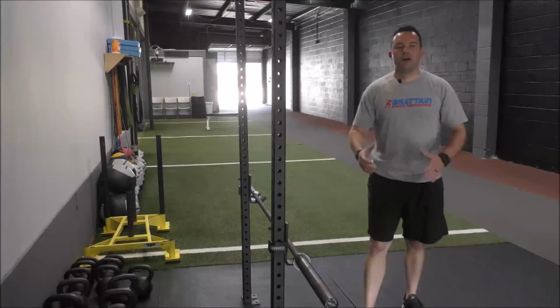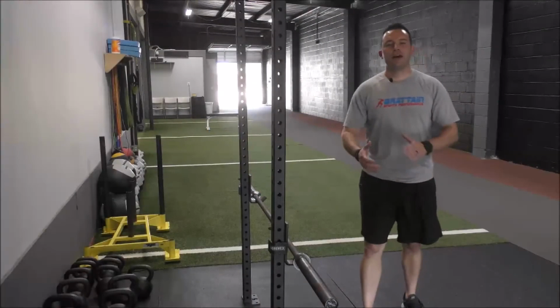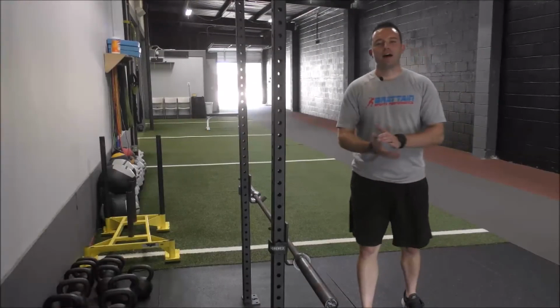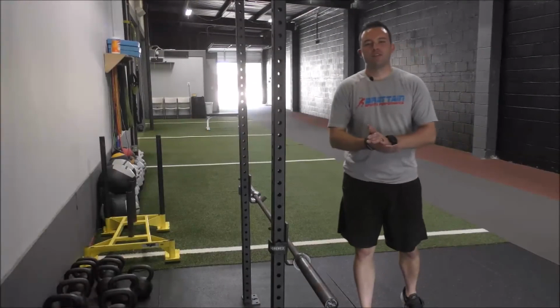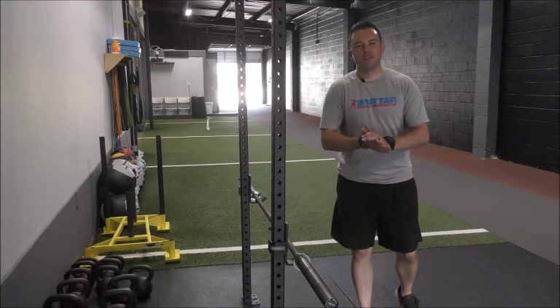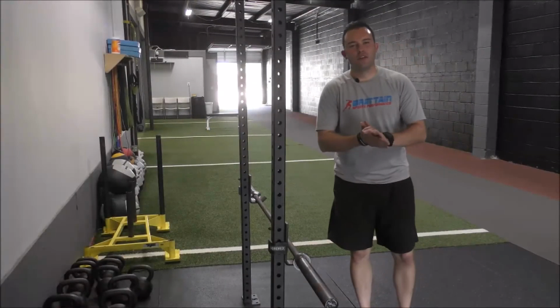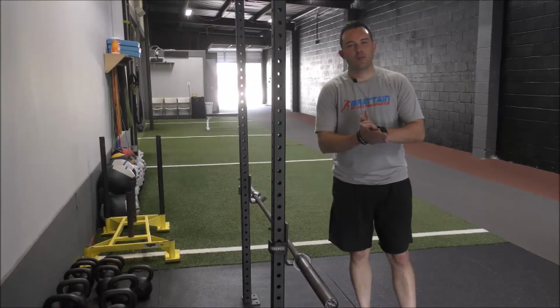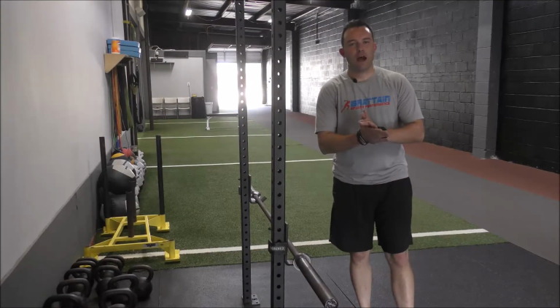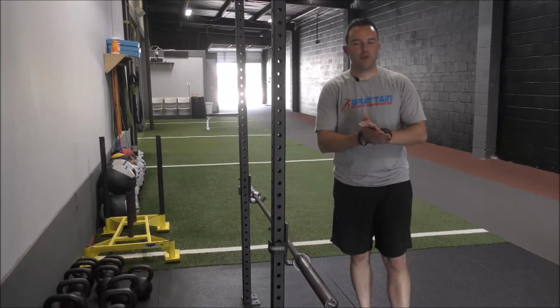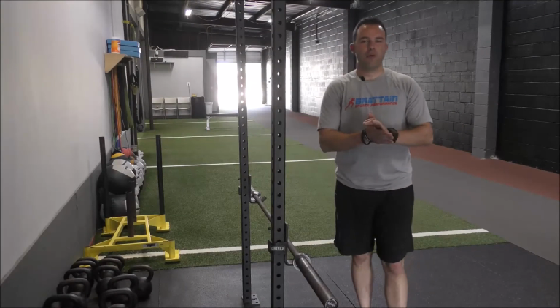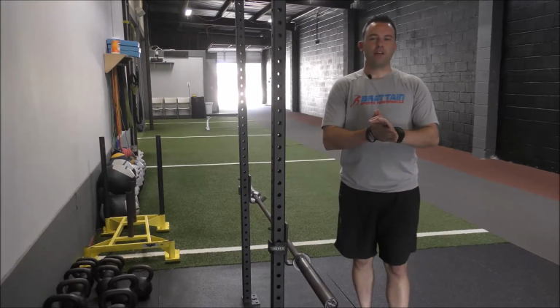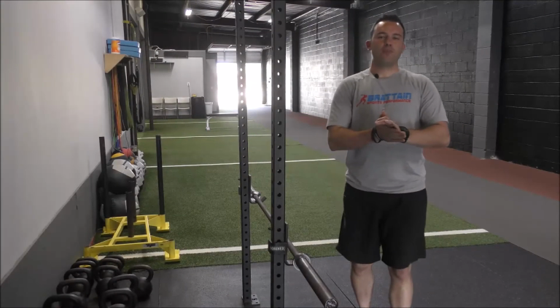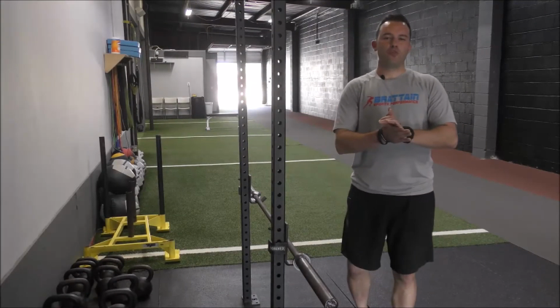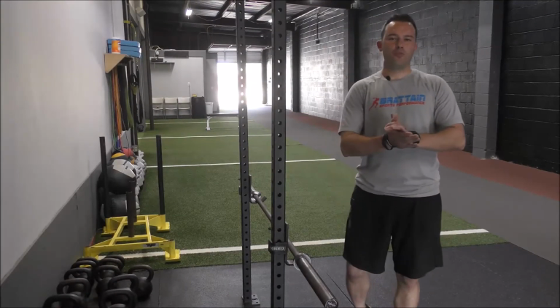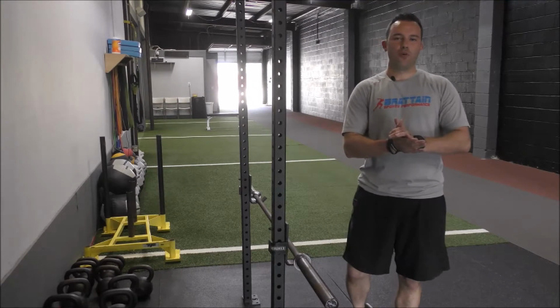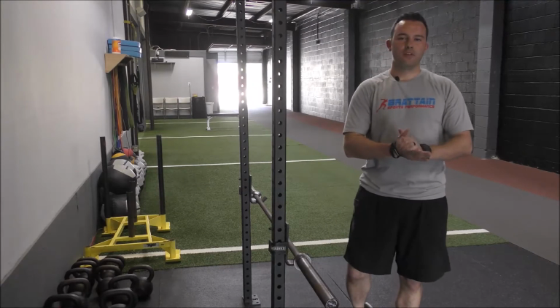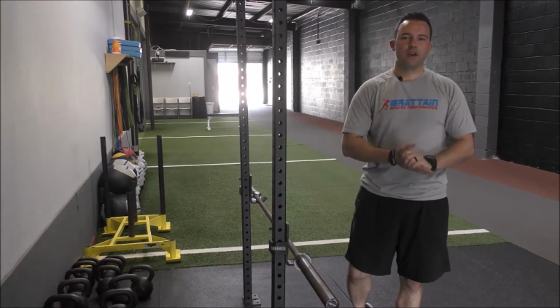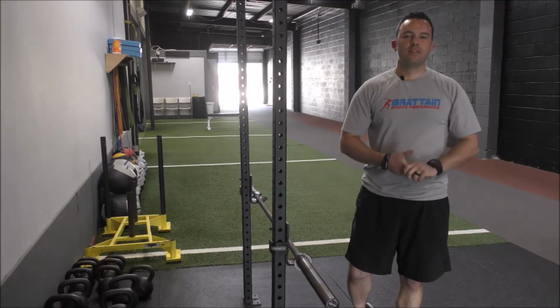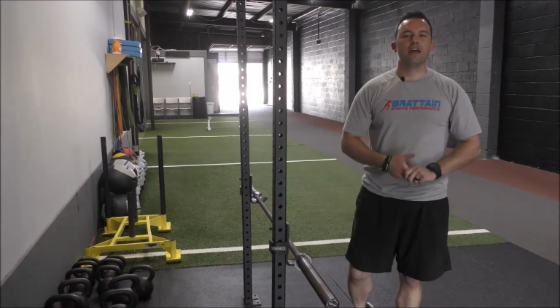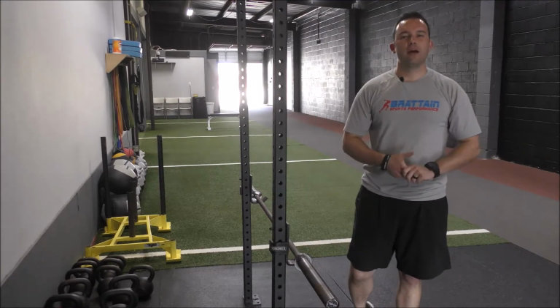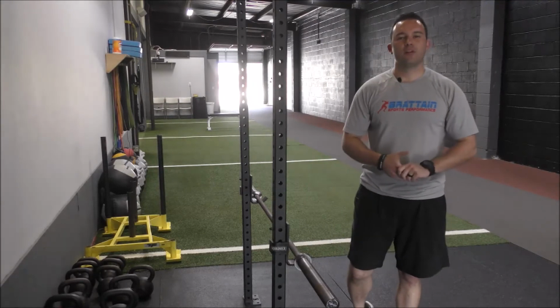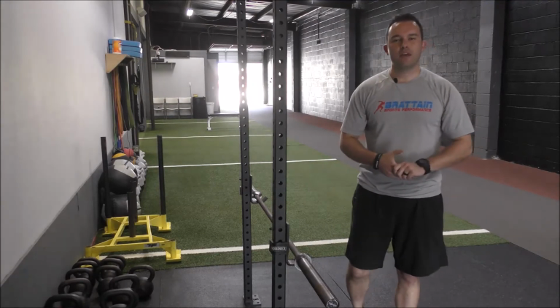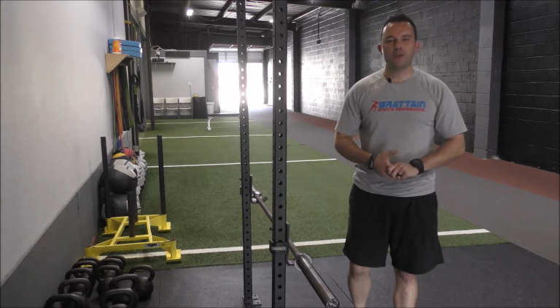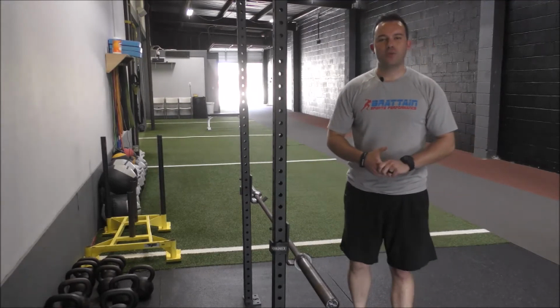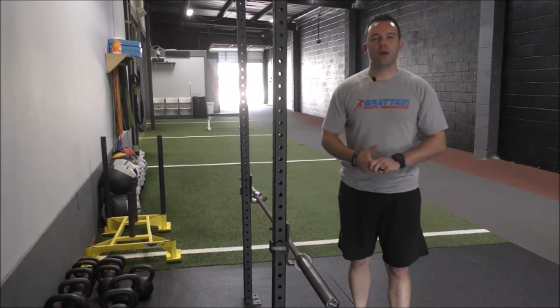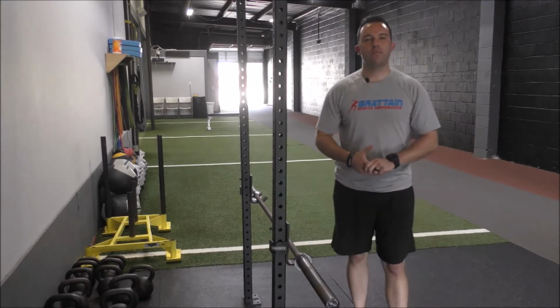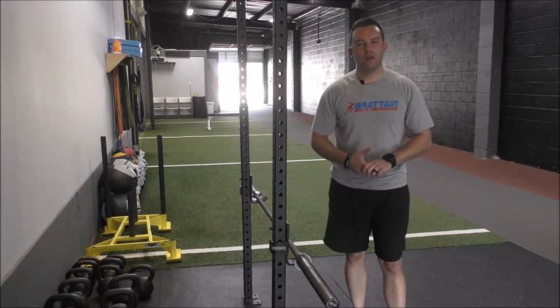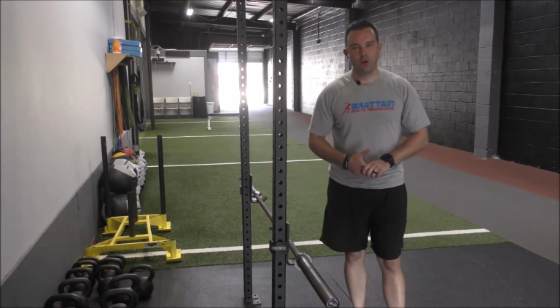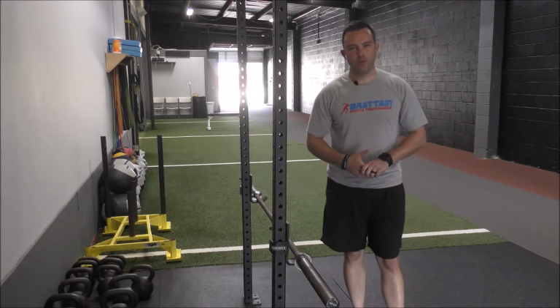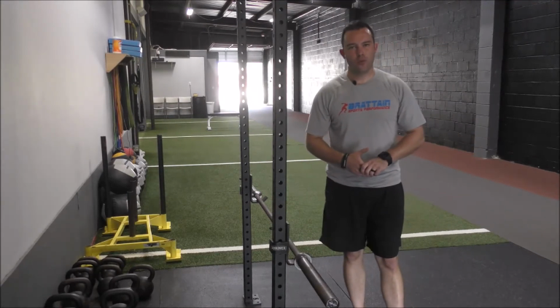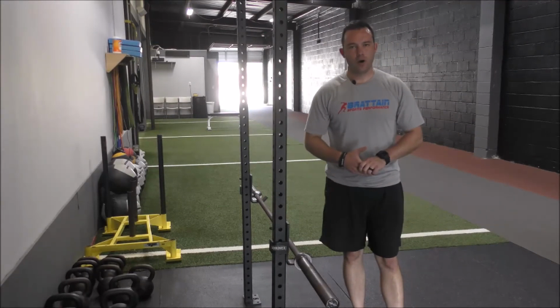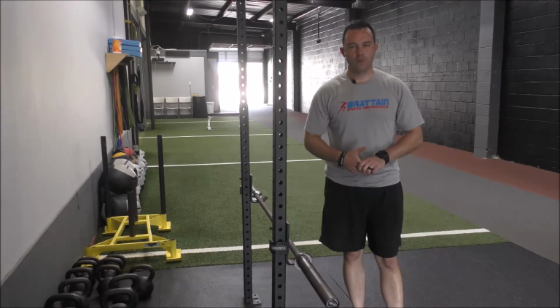Hey guys, this is Nick Bratton with Bratton Sports Performance. Today I'm going to take you through a bent over row.